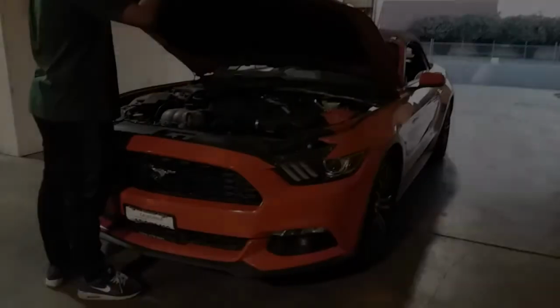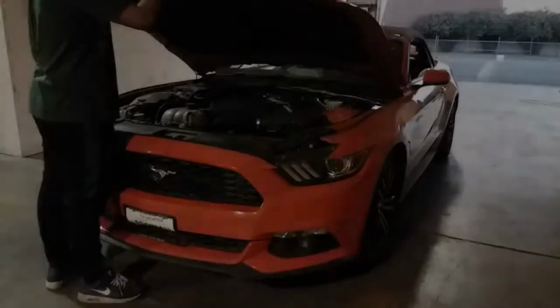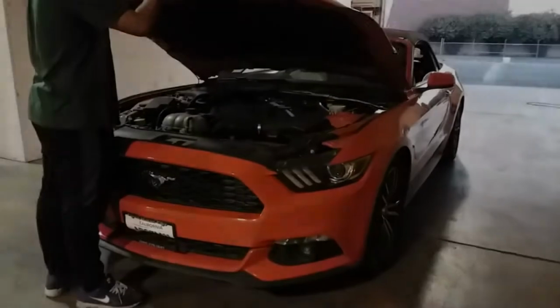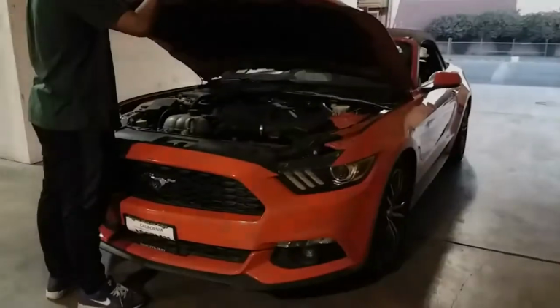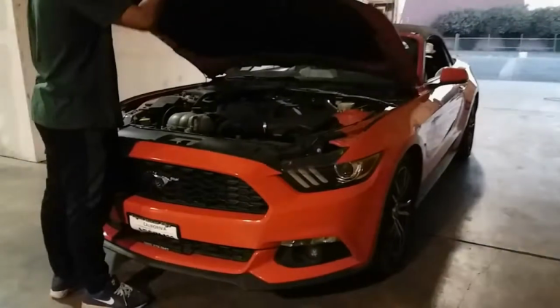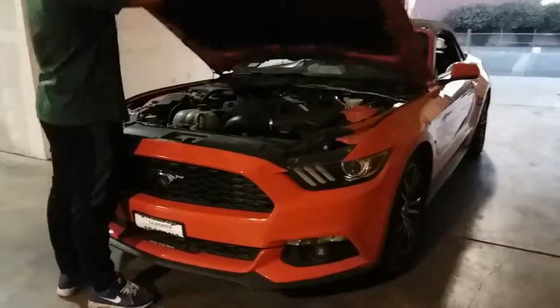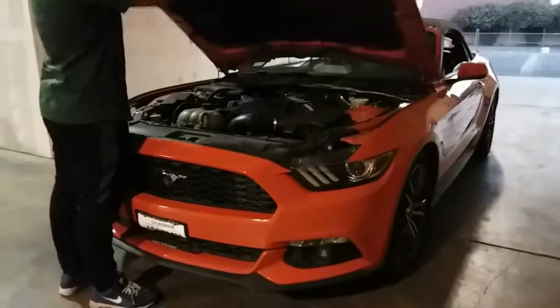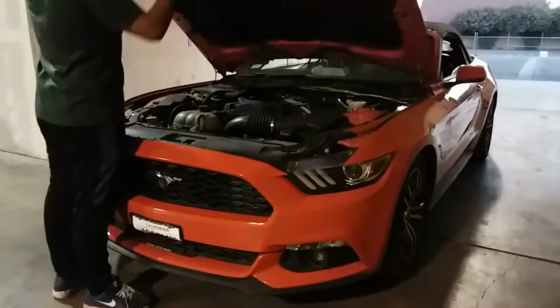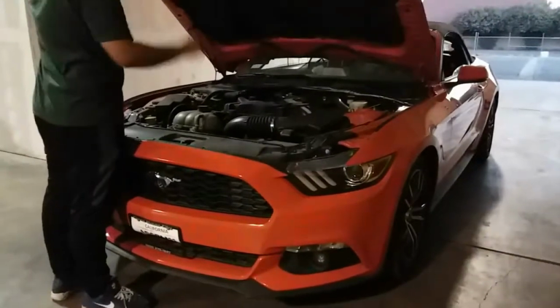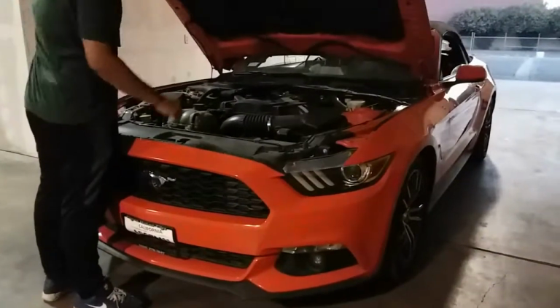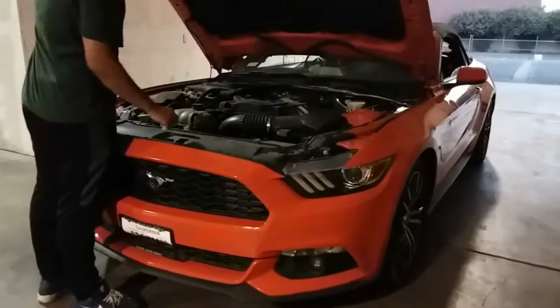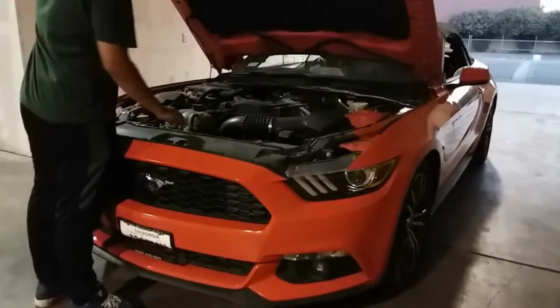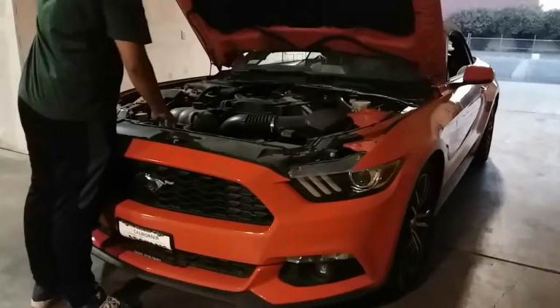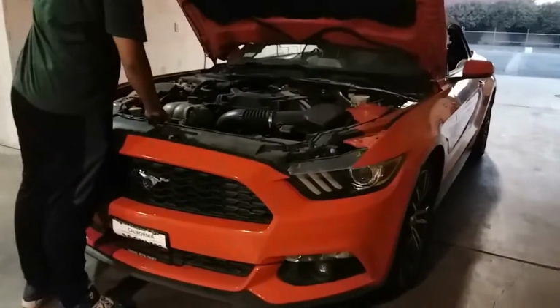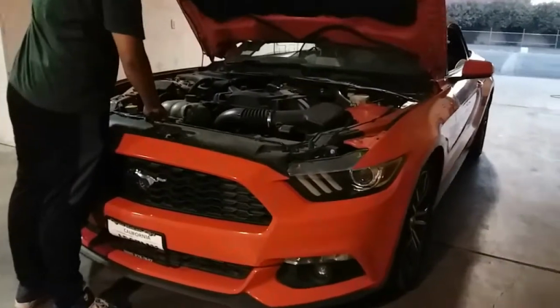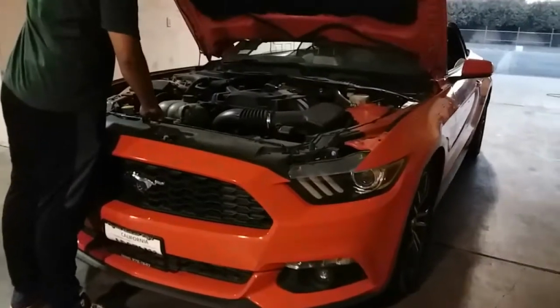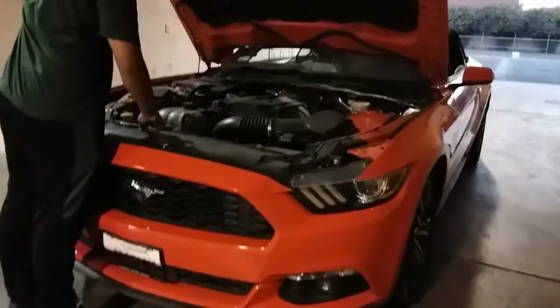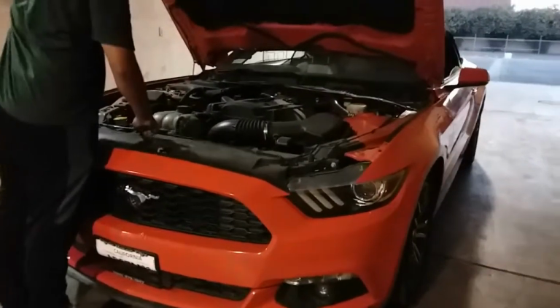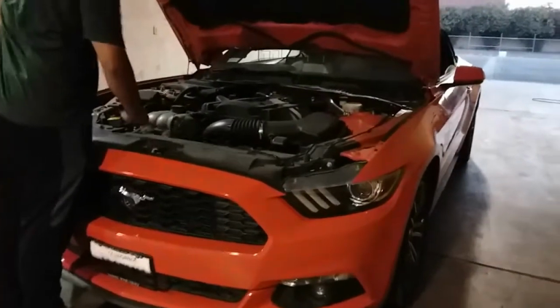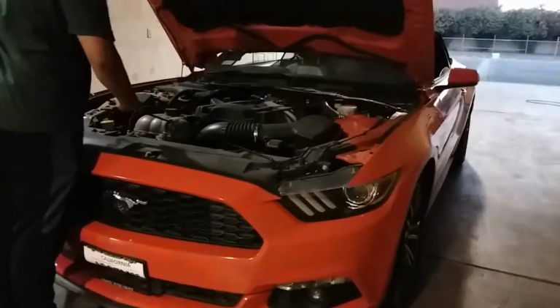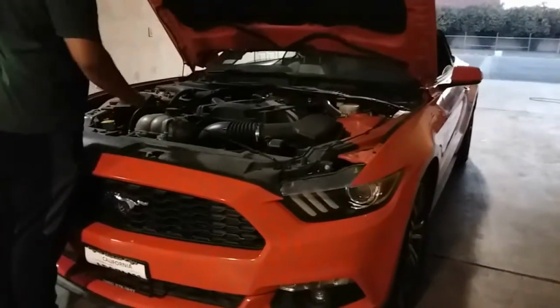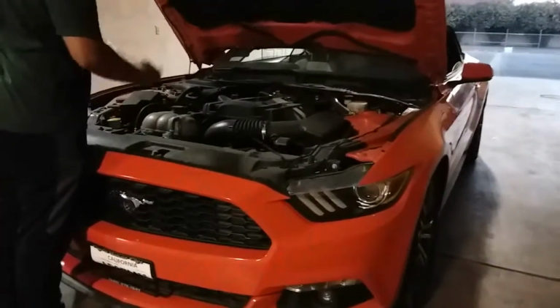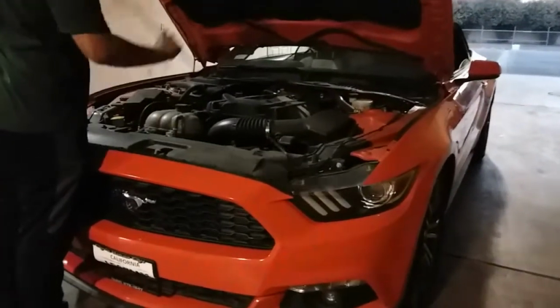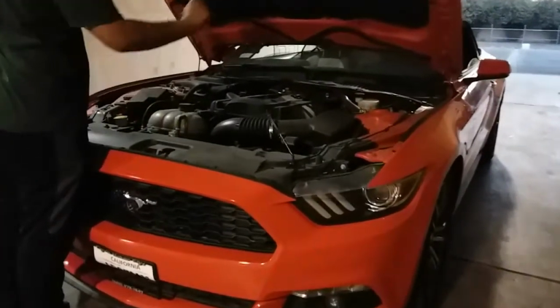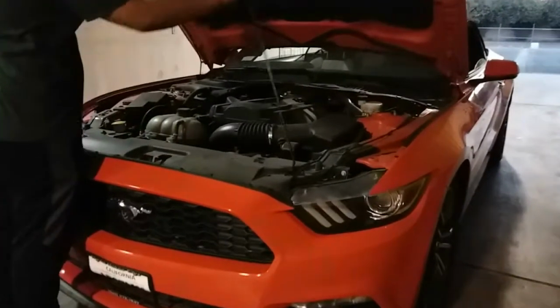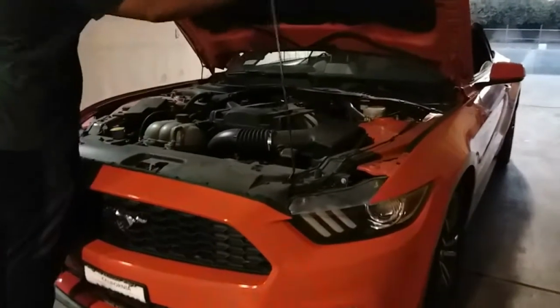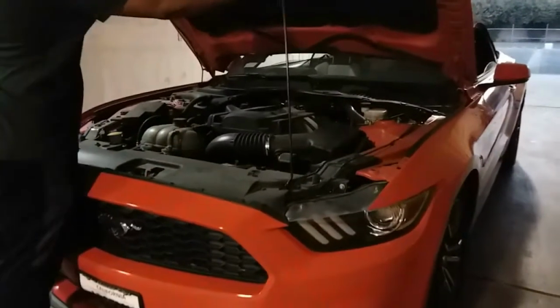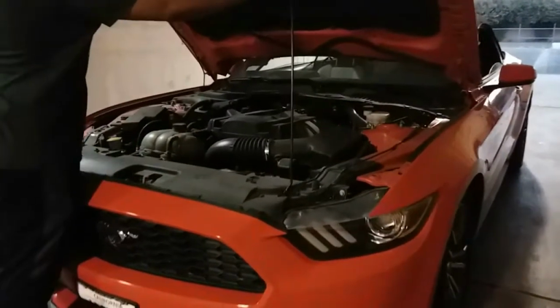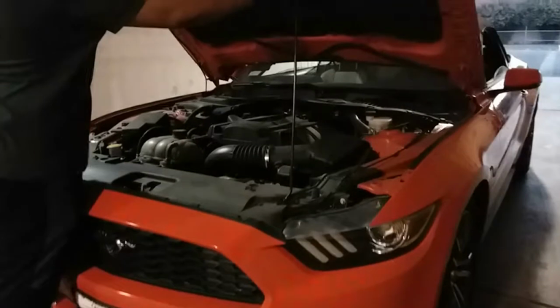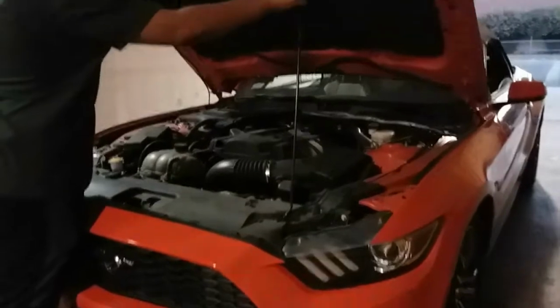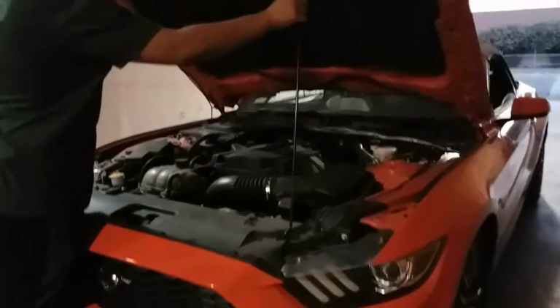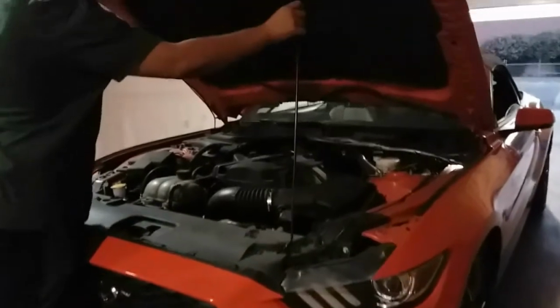Today we're going to do an oil change on a 2016 Ford Mustang.